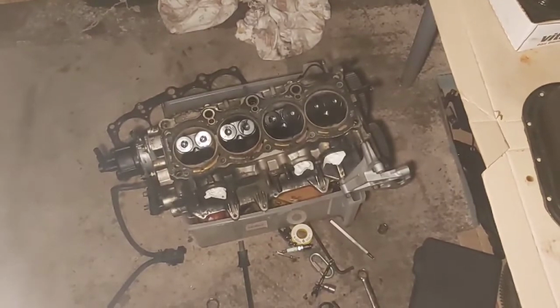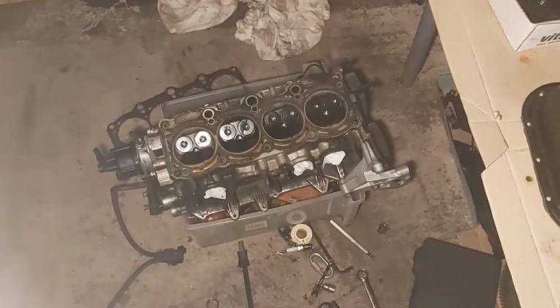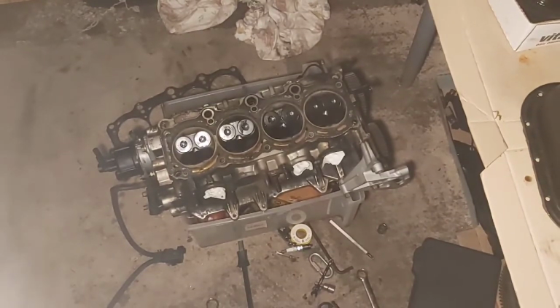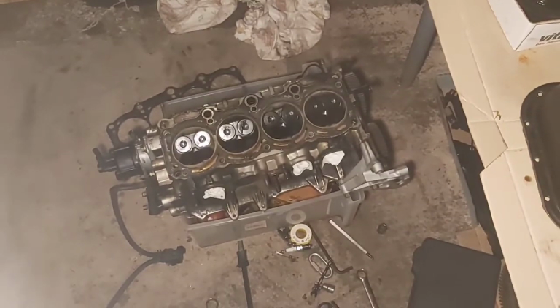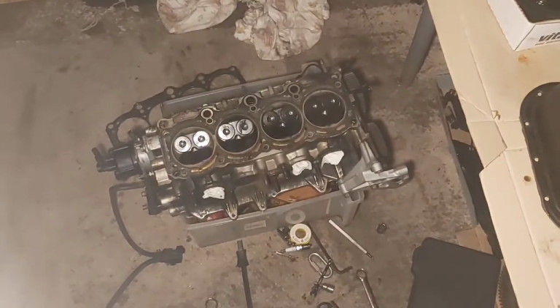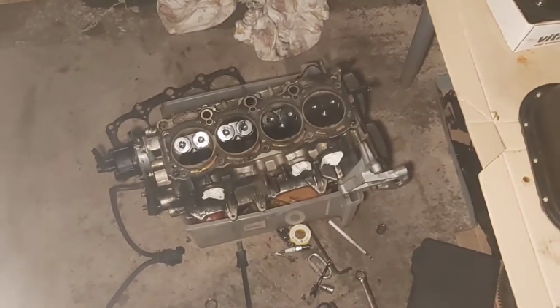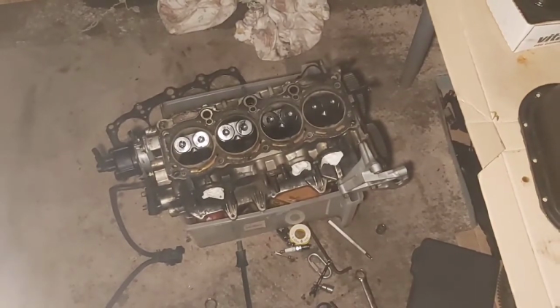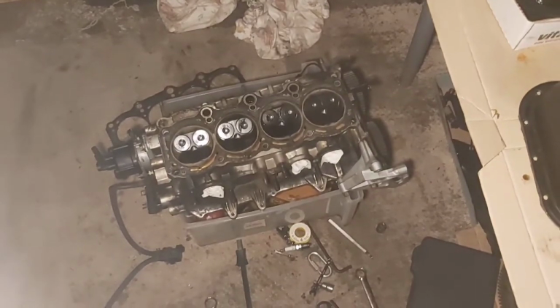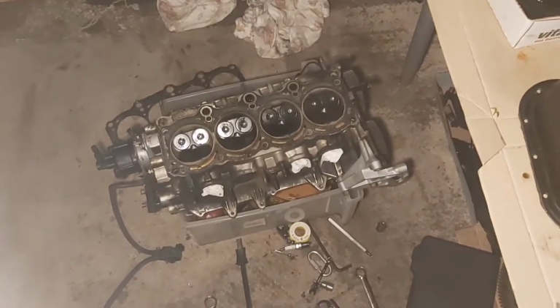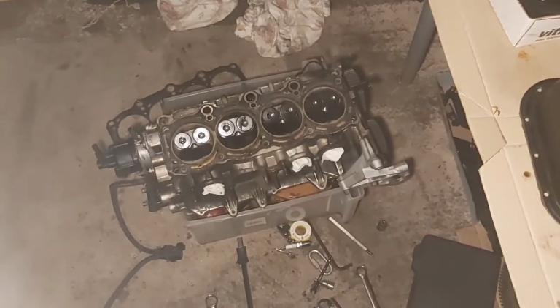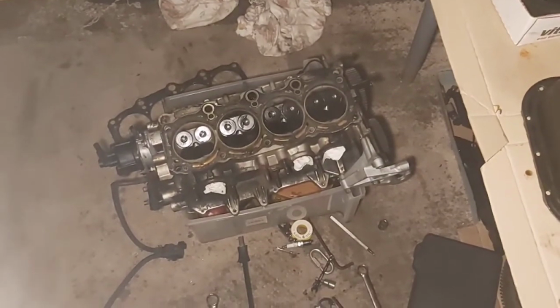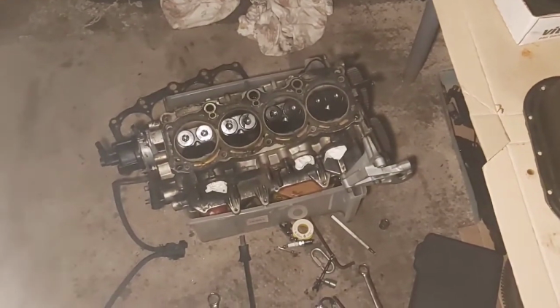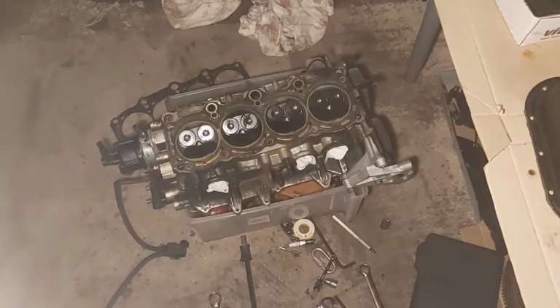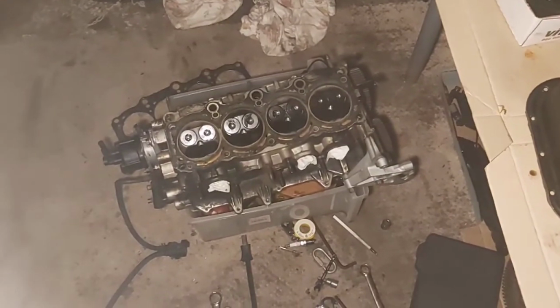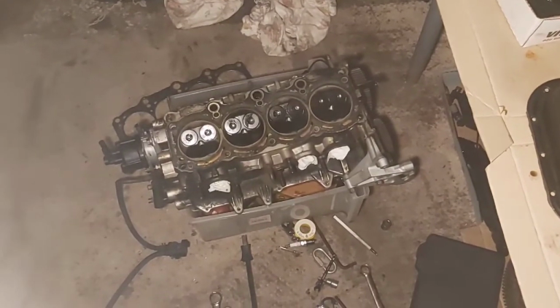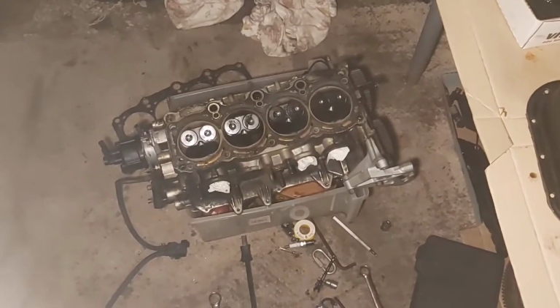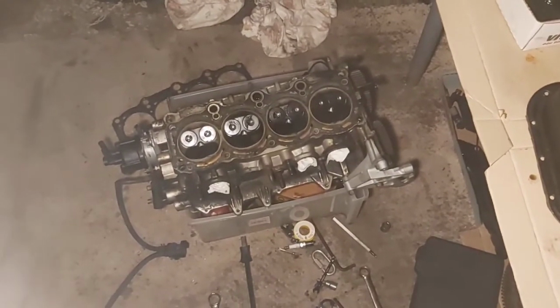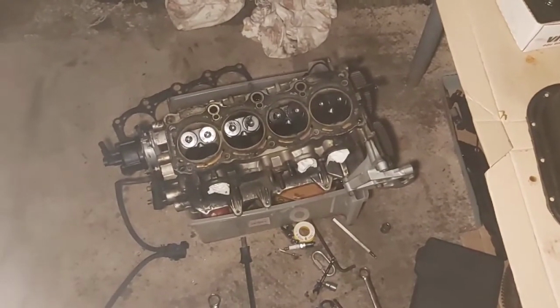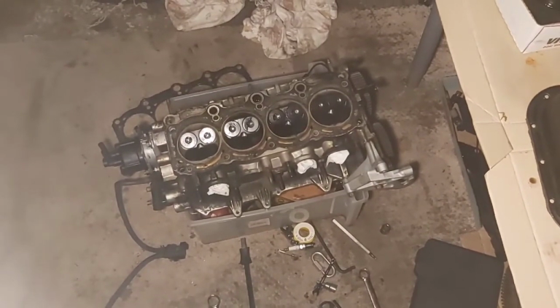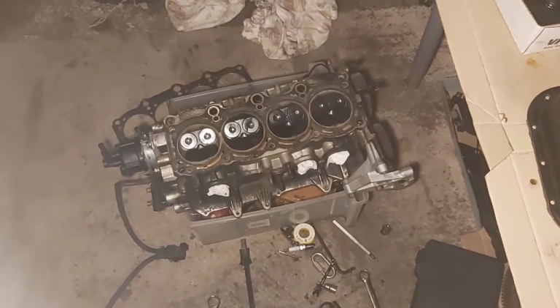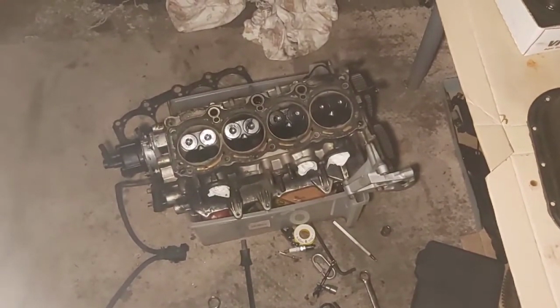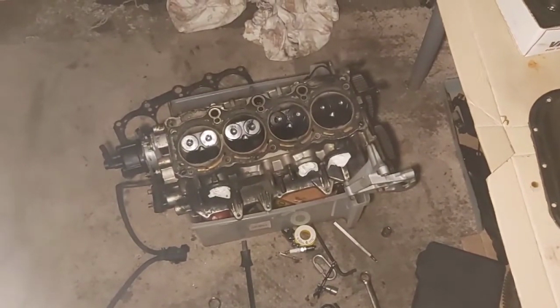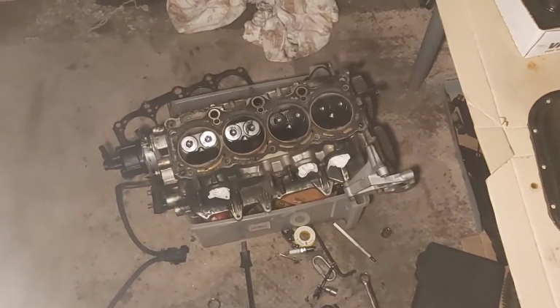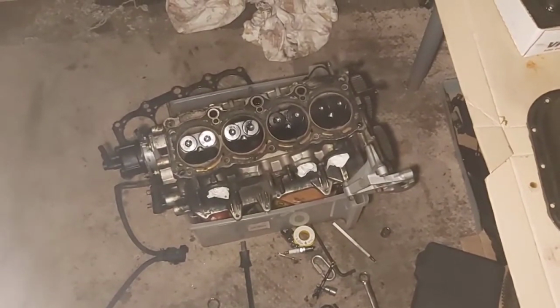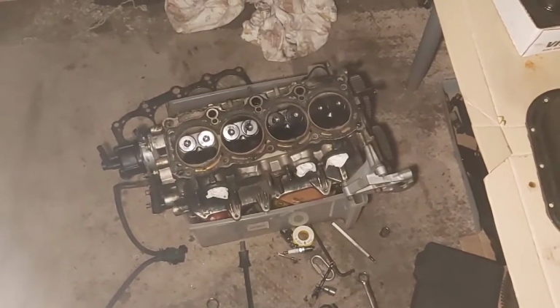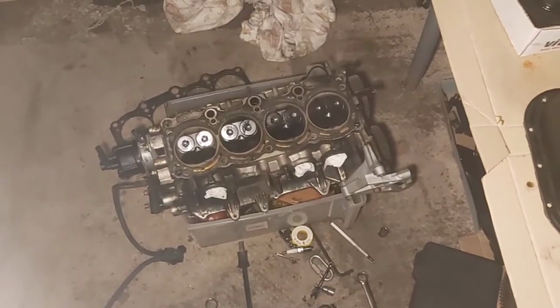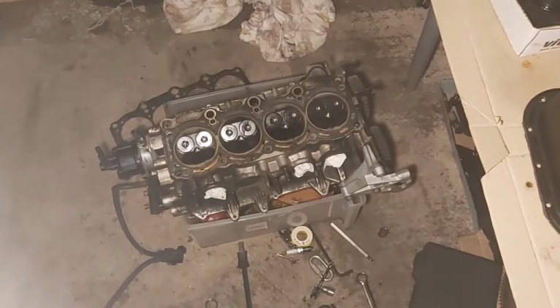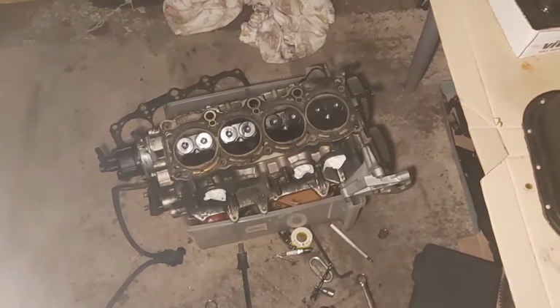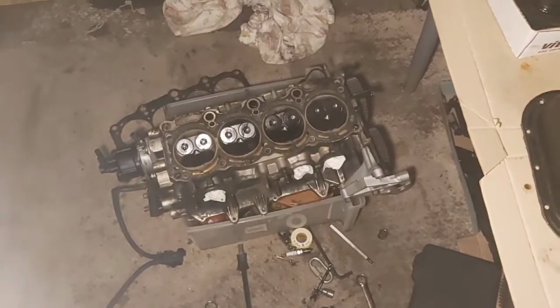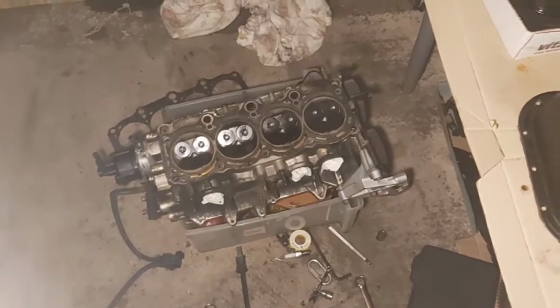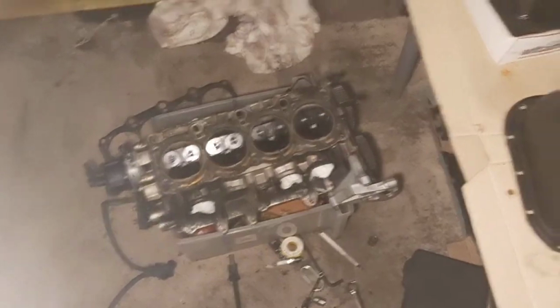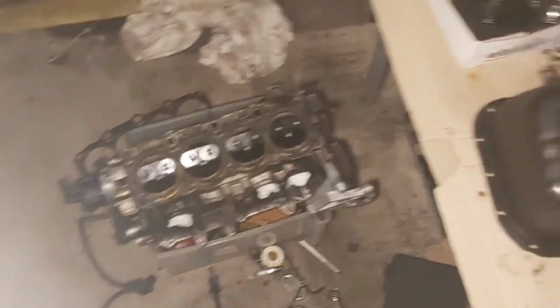So there's the head. All the valve lash was good — we tested it and it seems to be fine.